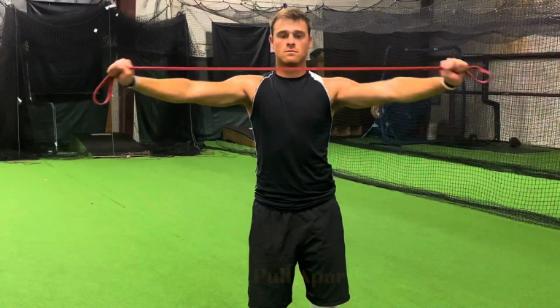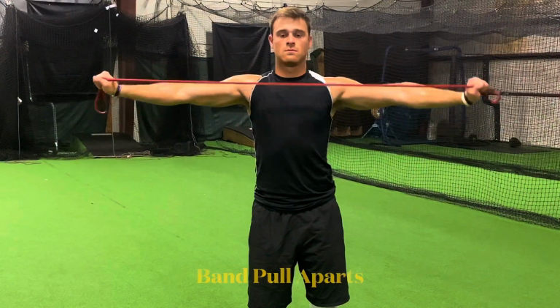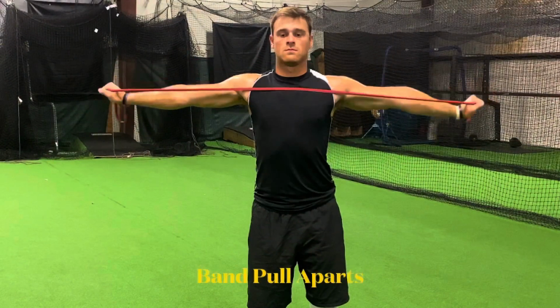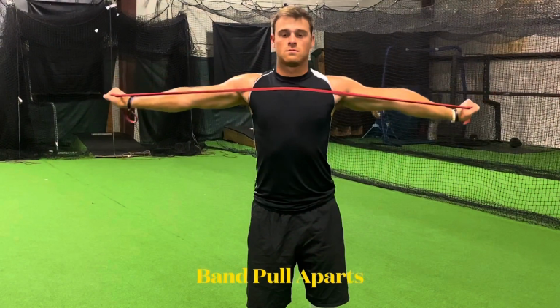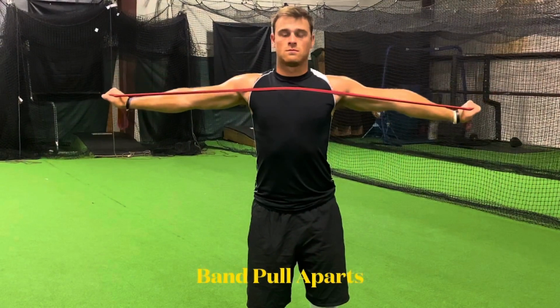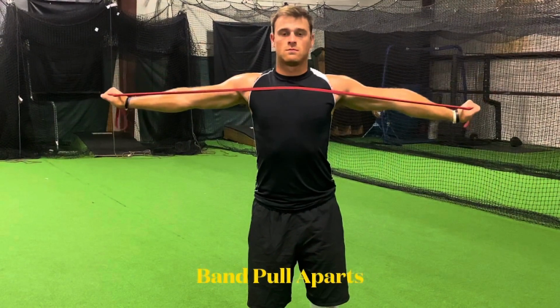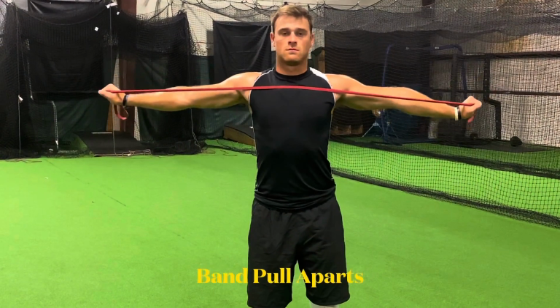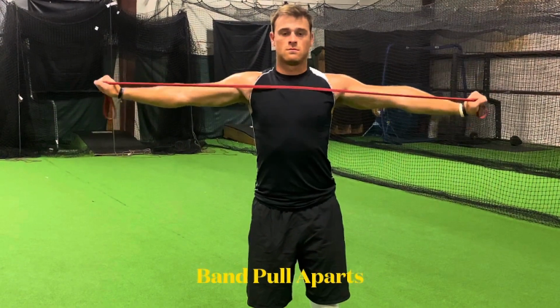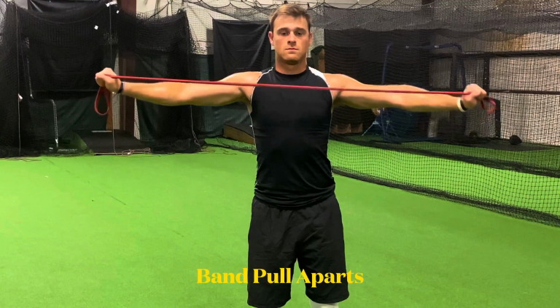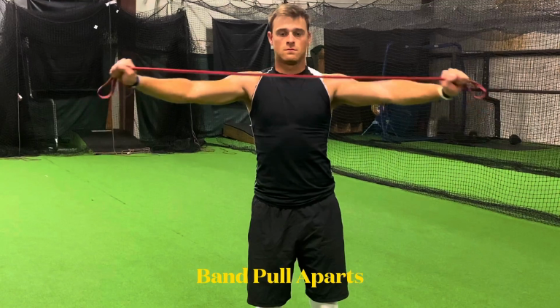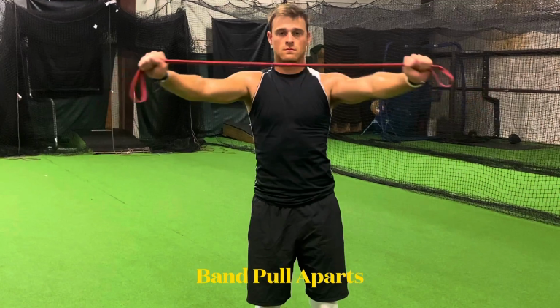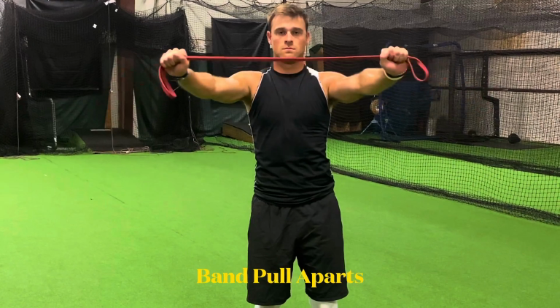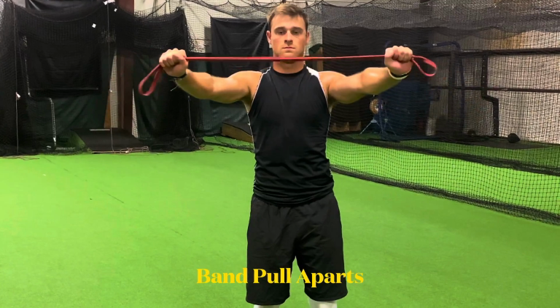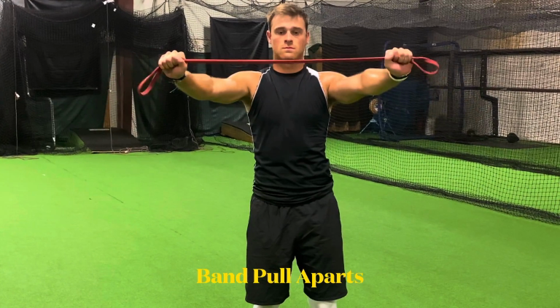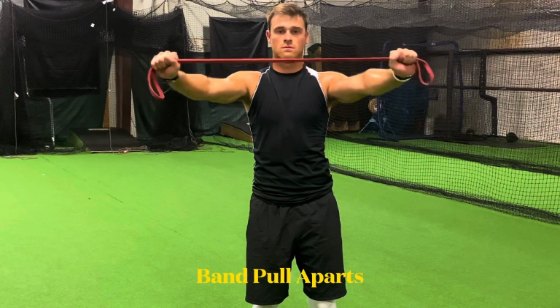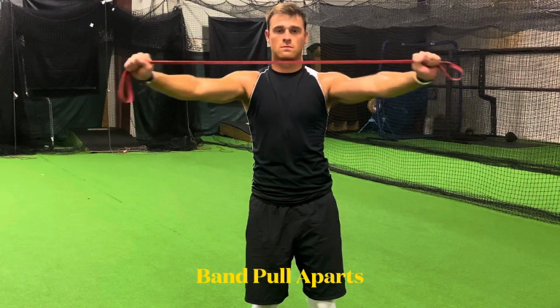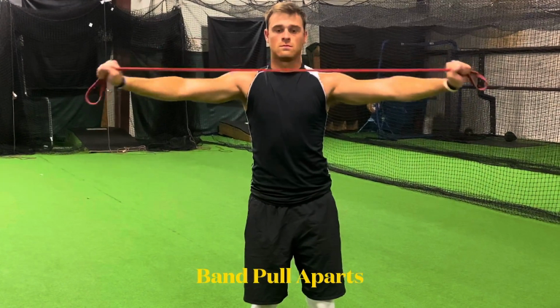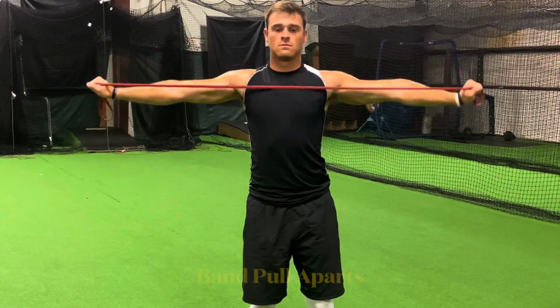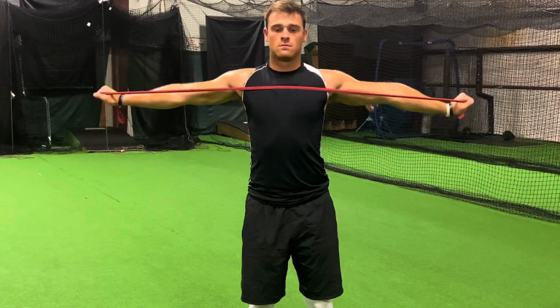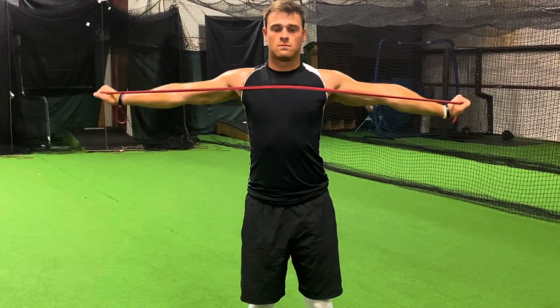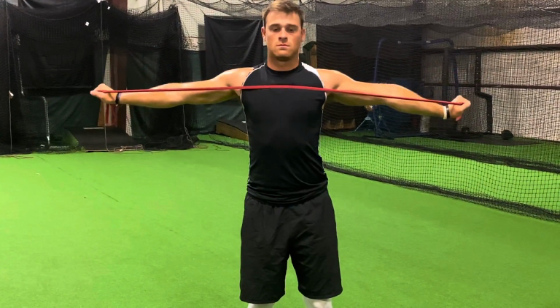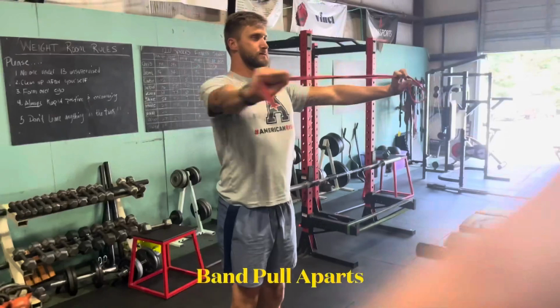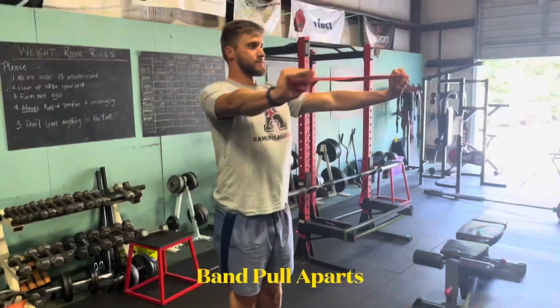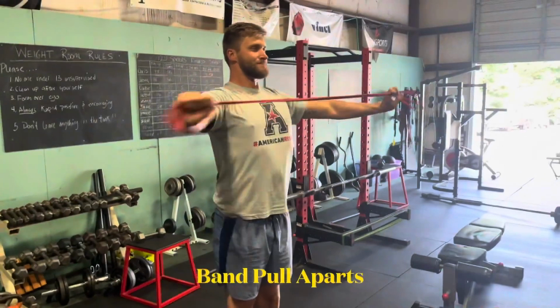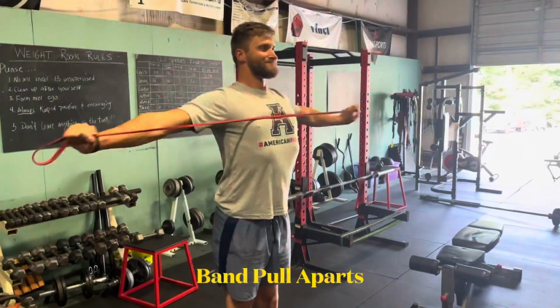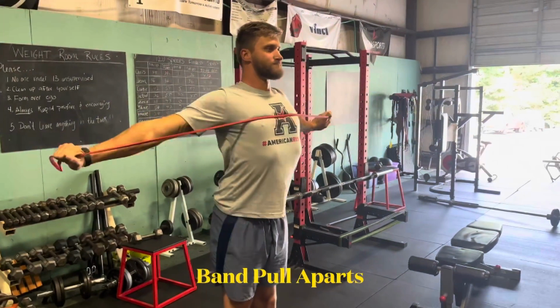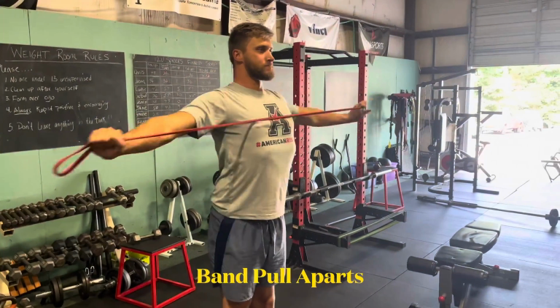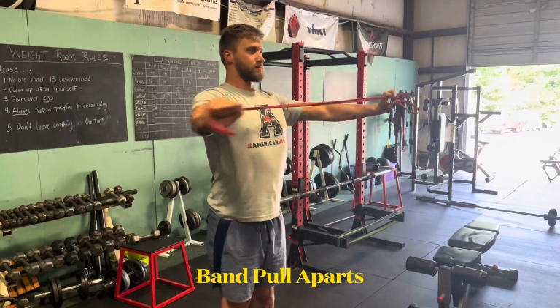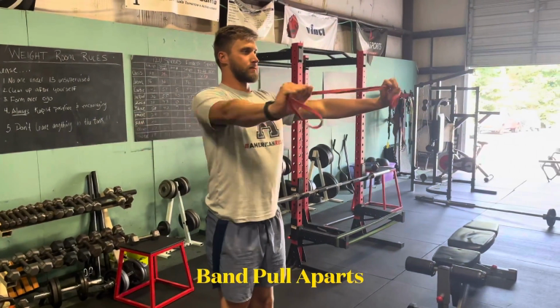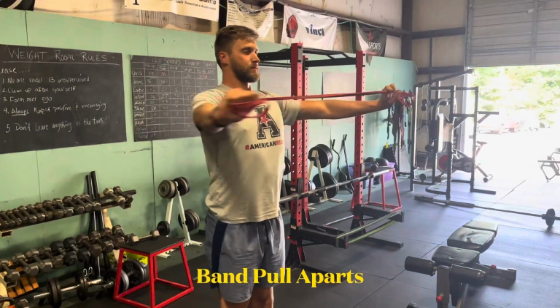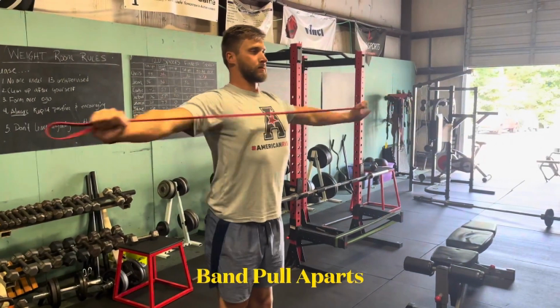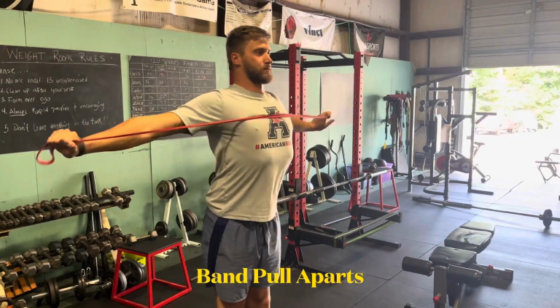The last exercise is band pull aparts. Keep your elbows fully extended for every single rep.